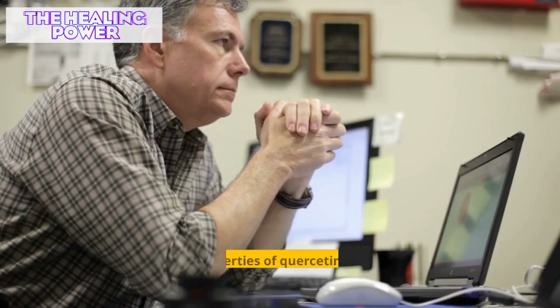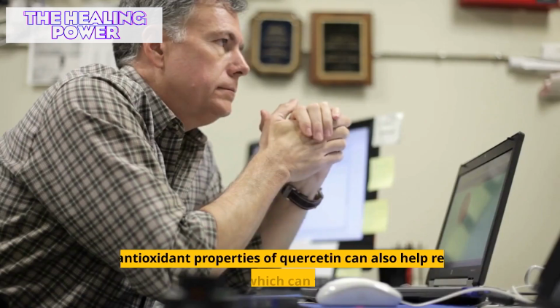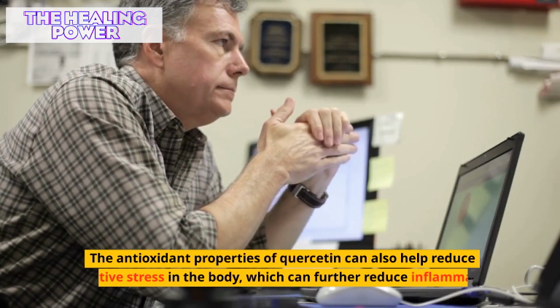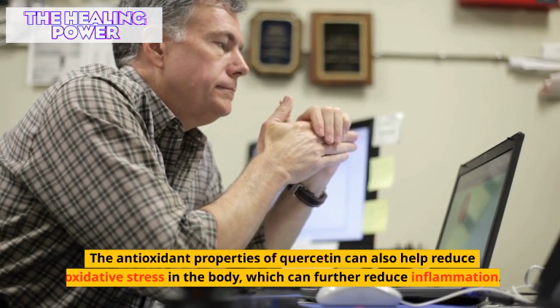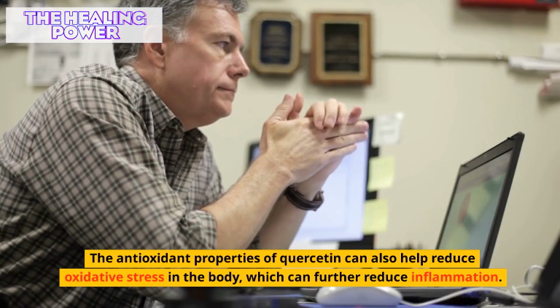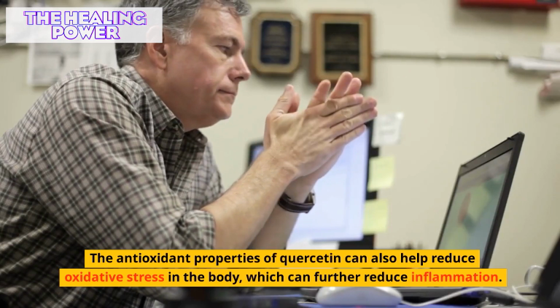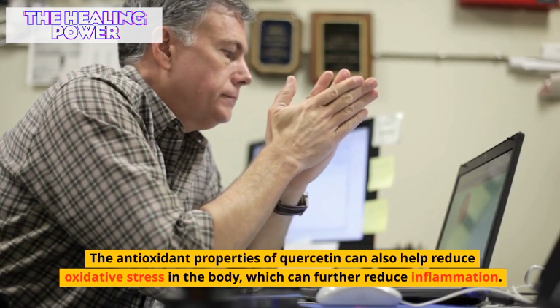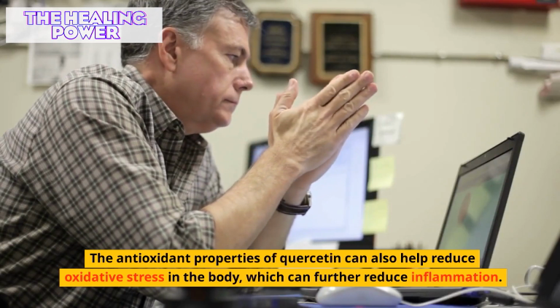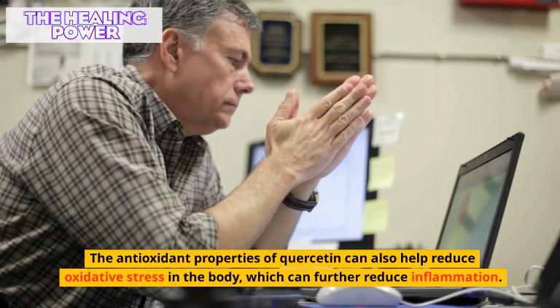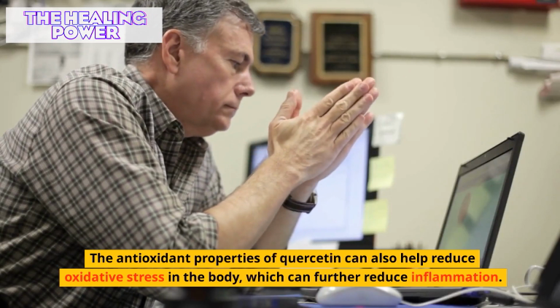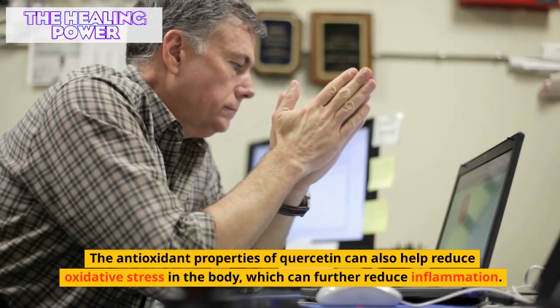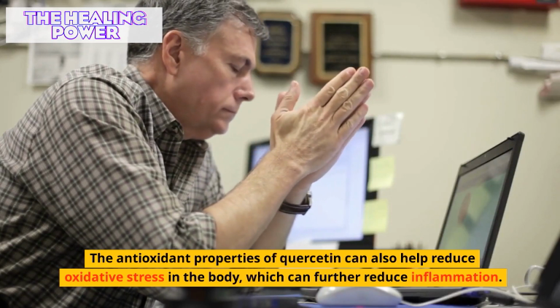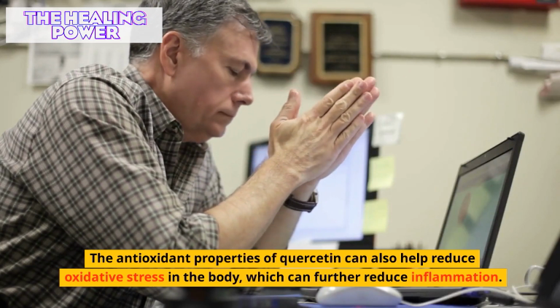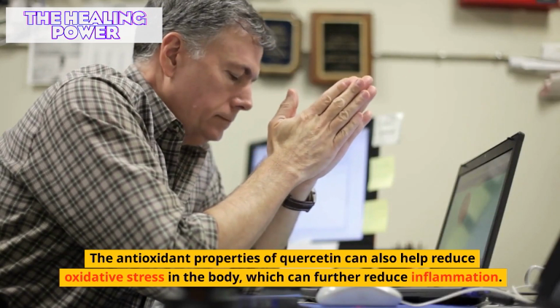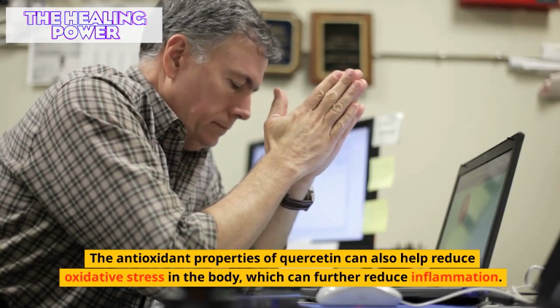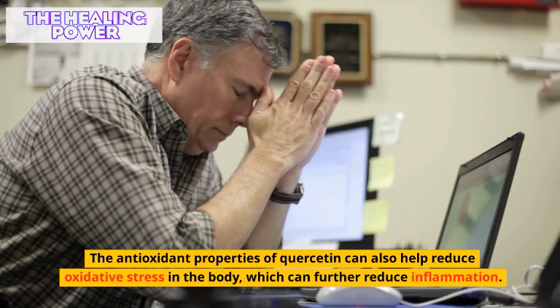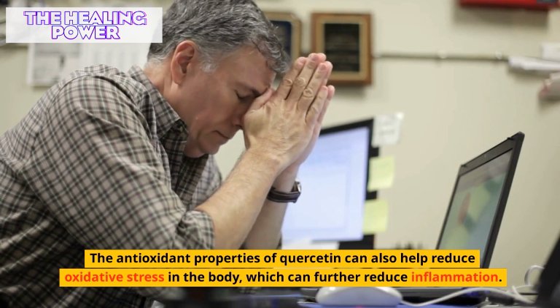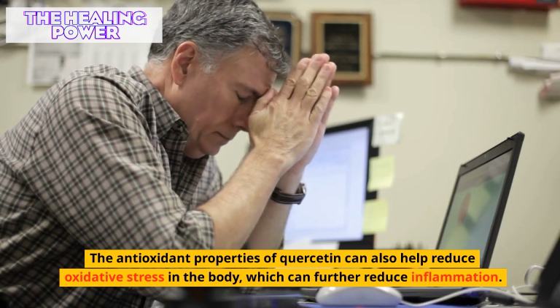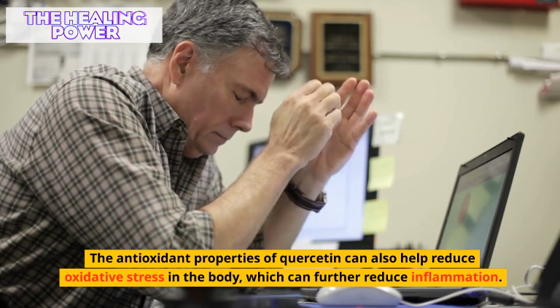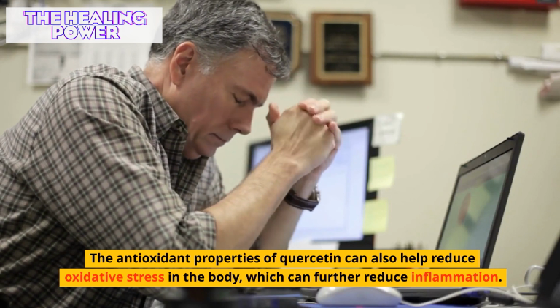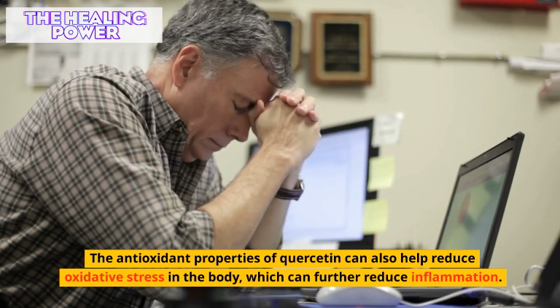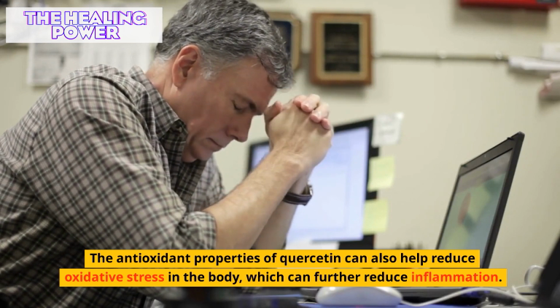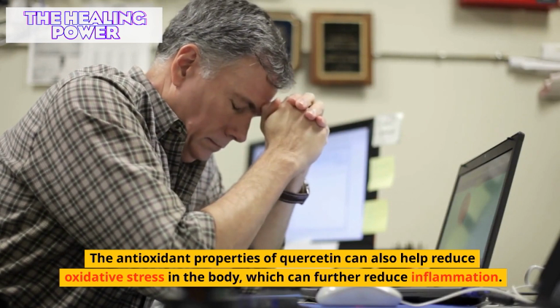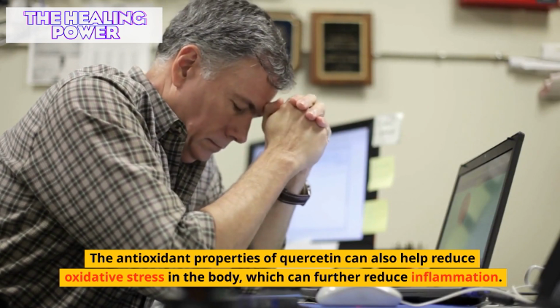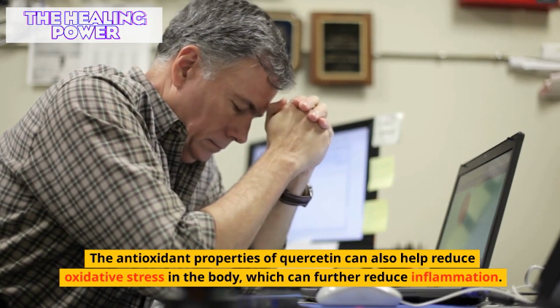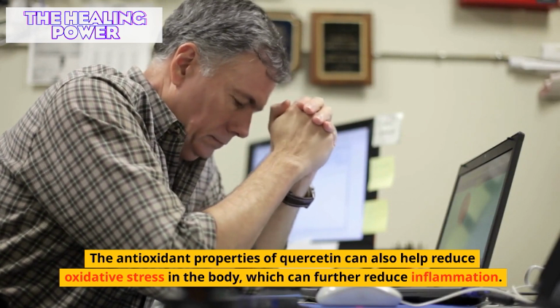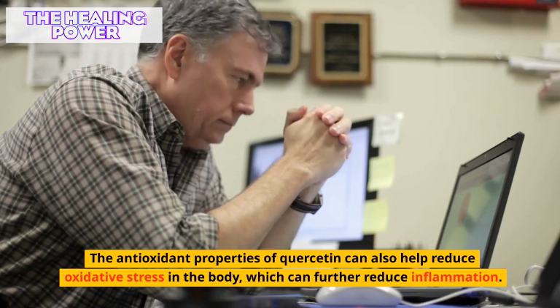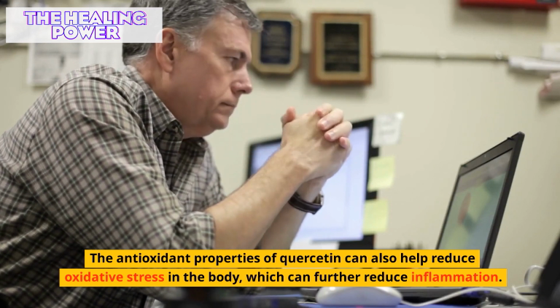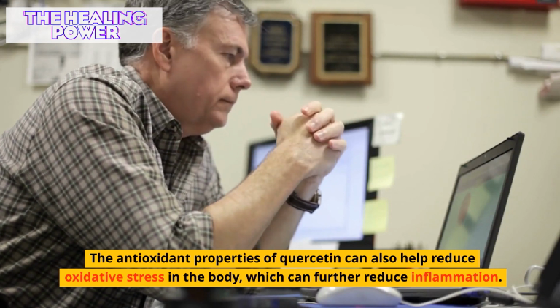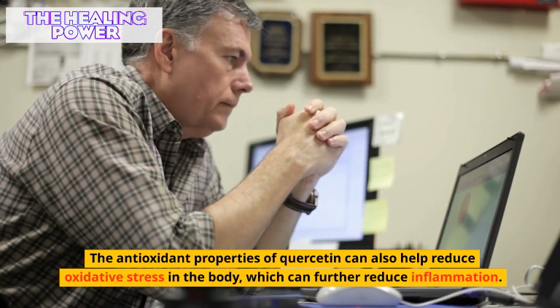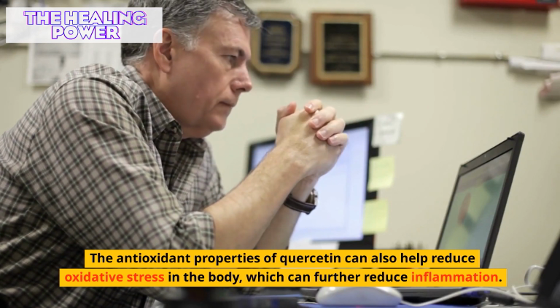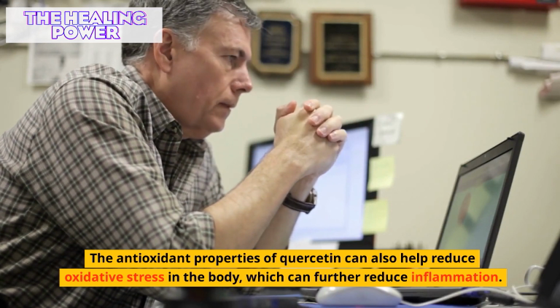The antioxidant properties of quercetin can also help reduce oxidative stress in the body, which can further reduce inflammation.